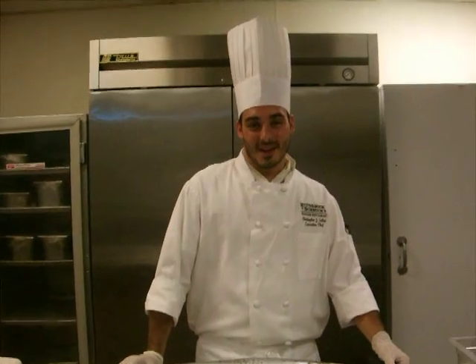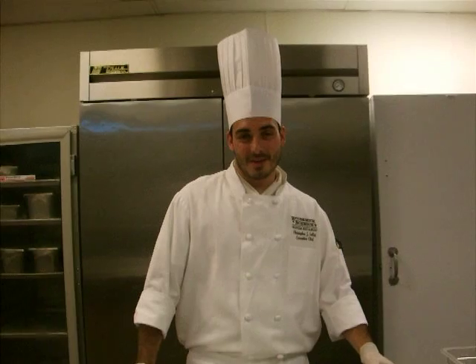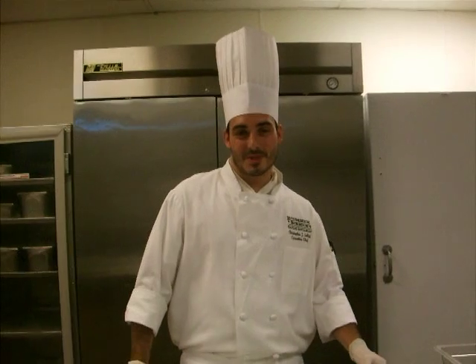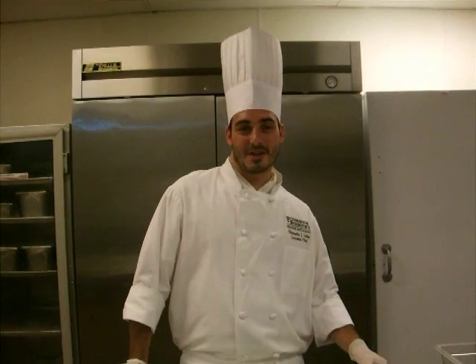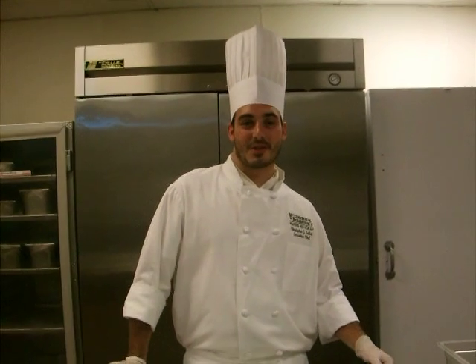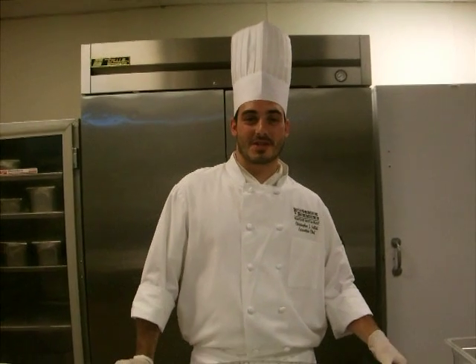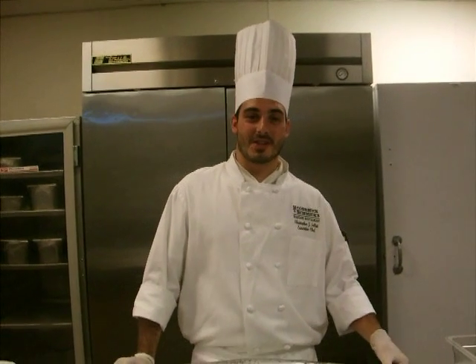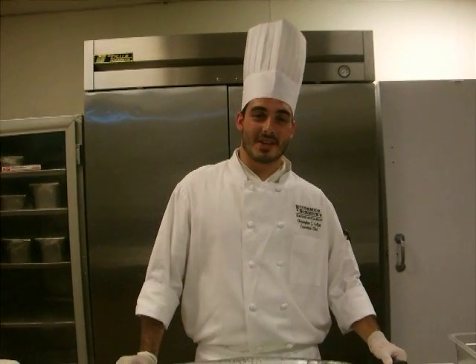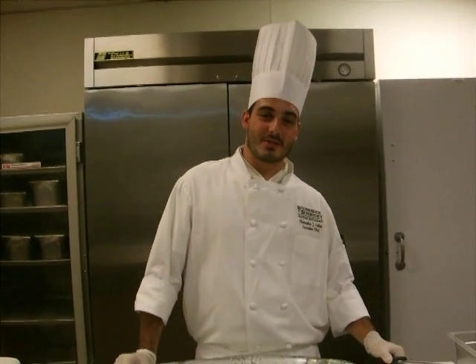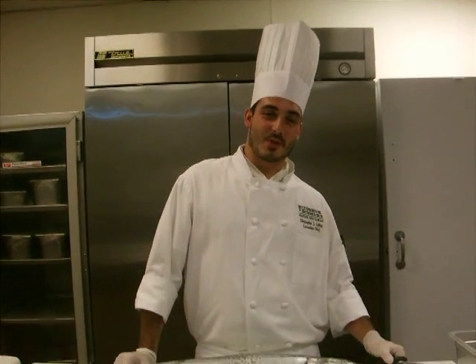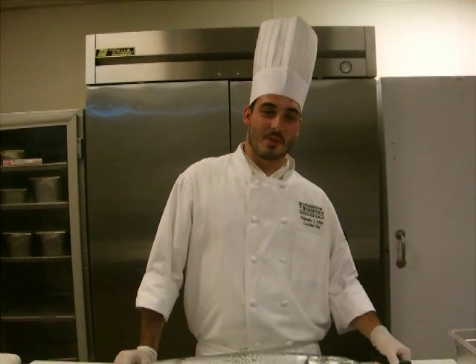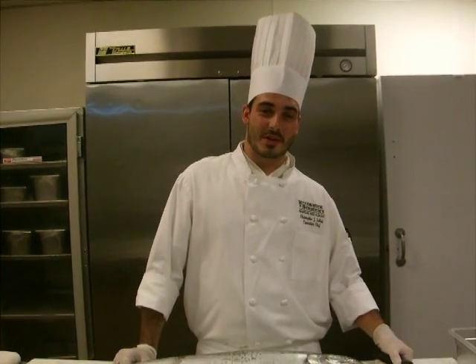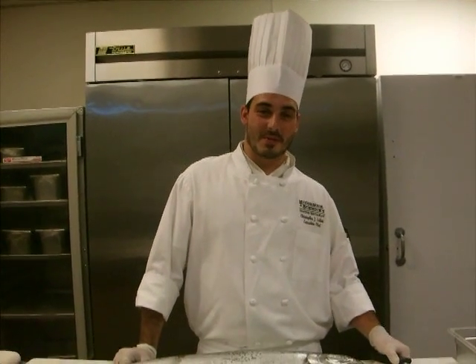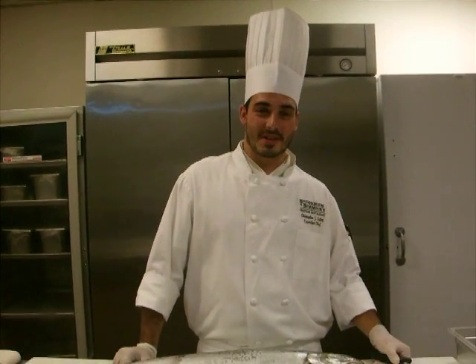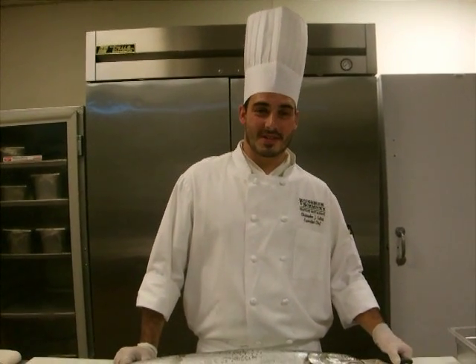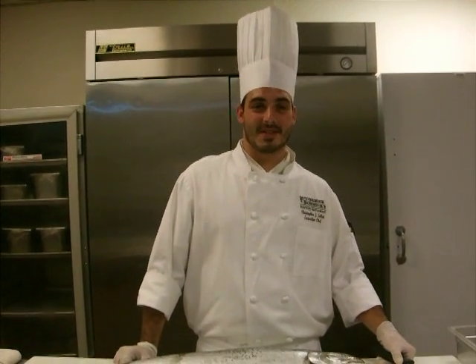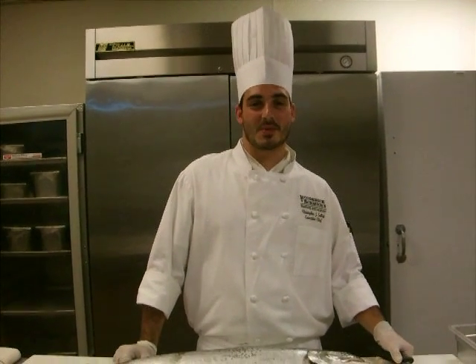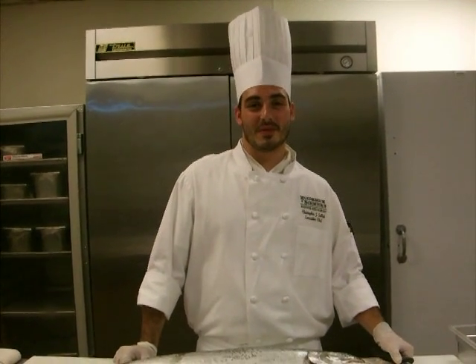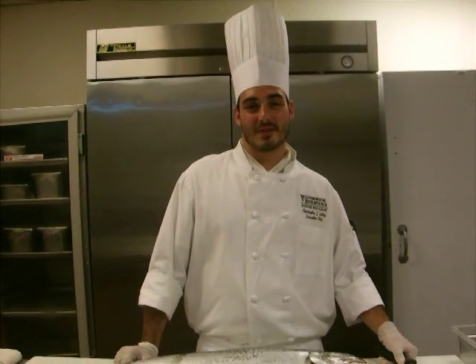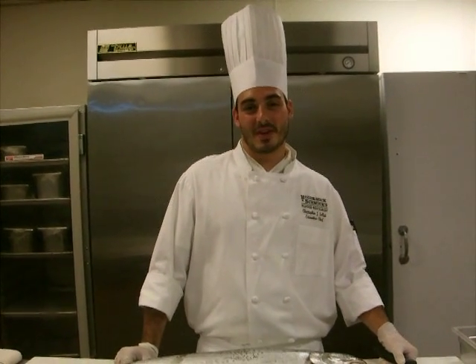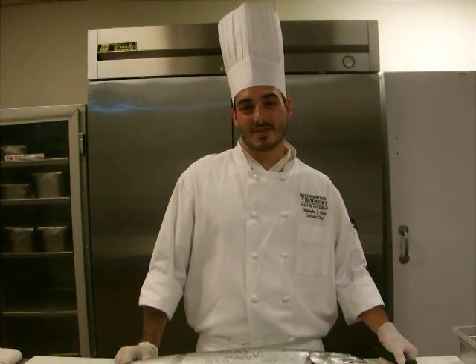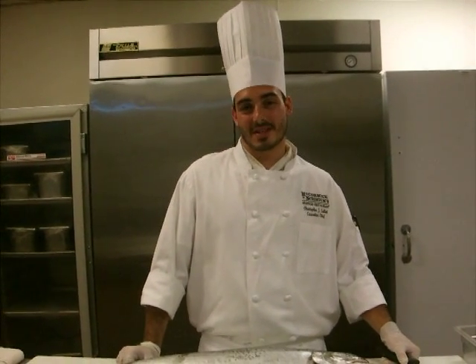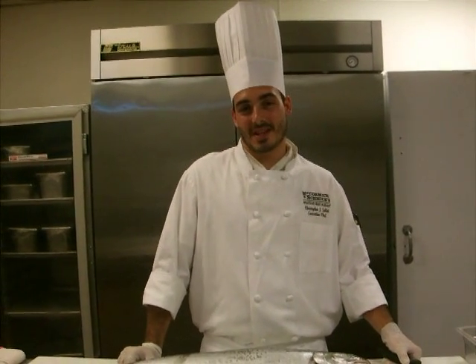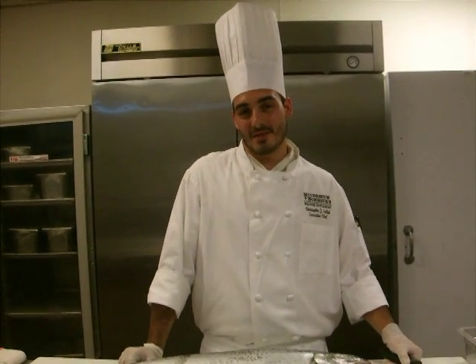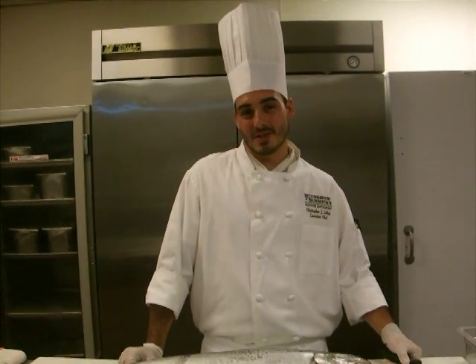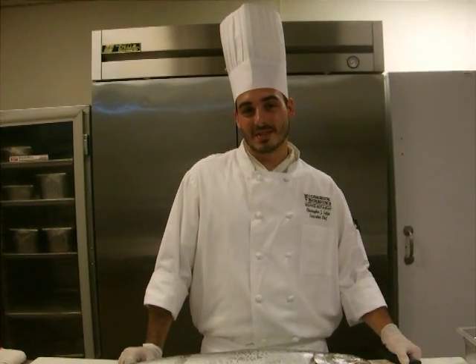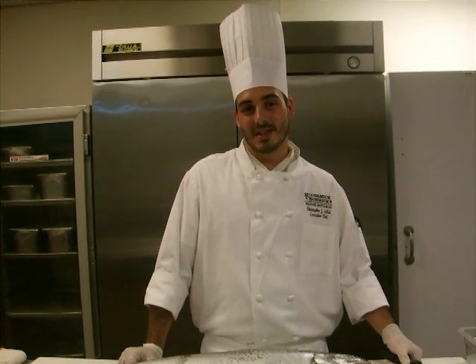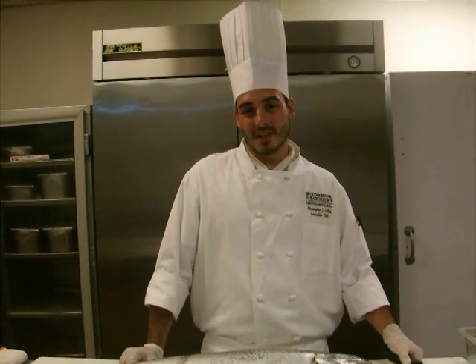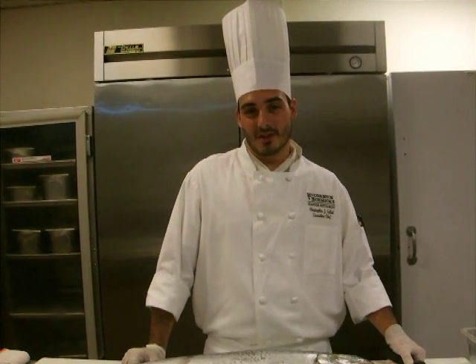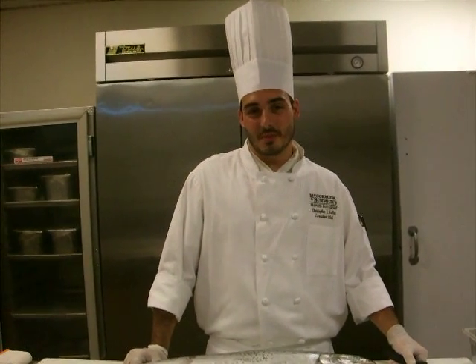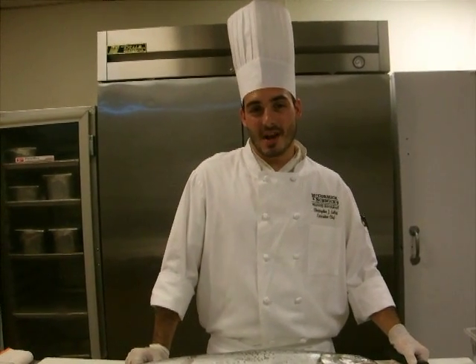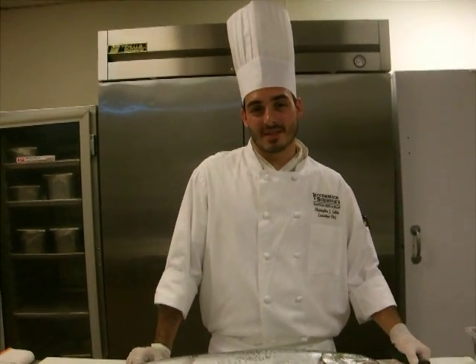I'm Chef Chris Salati from McCormick & Schmicks, 1285 6th Avenue, here in Manhattan.